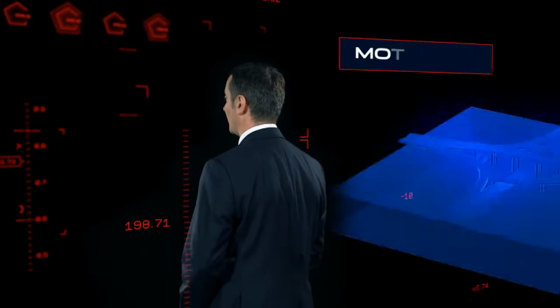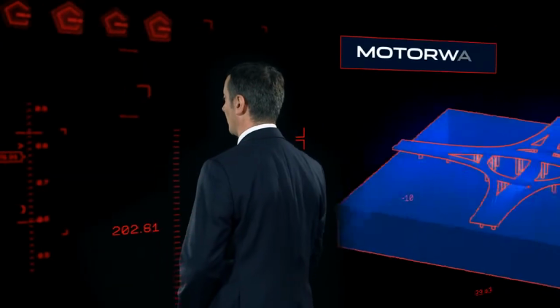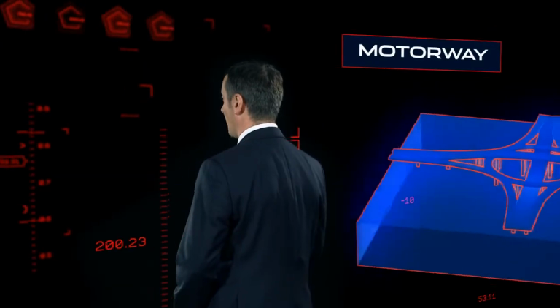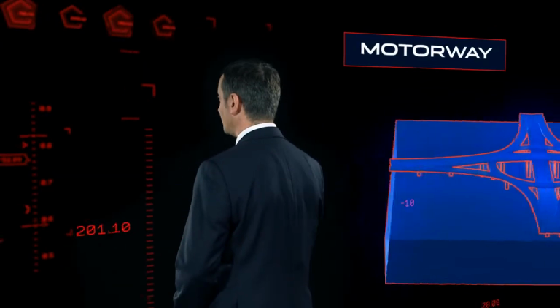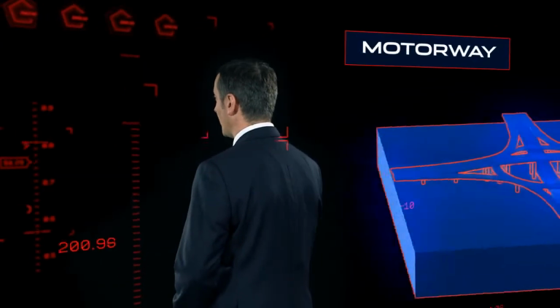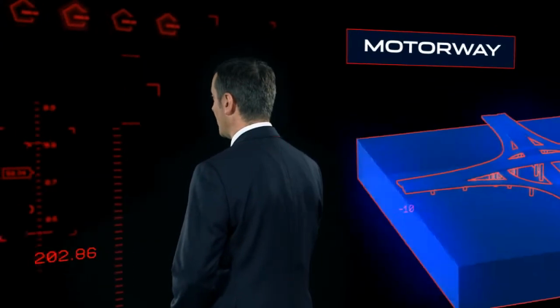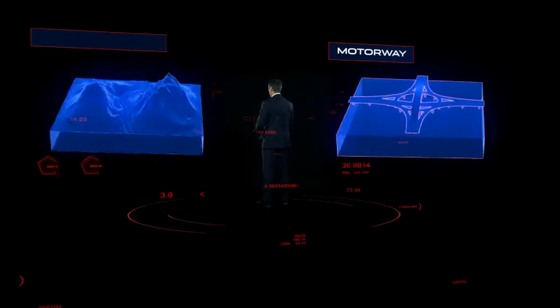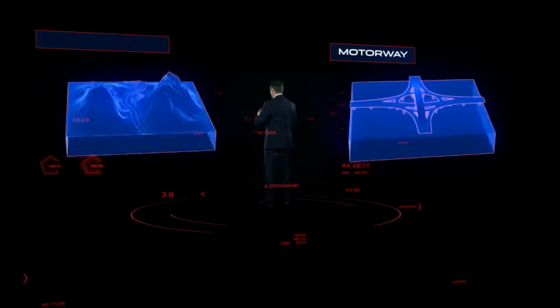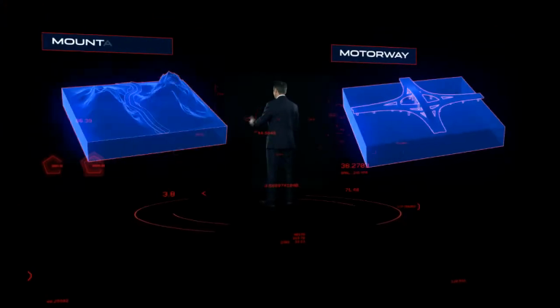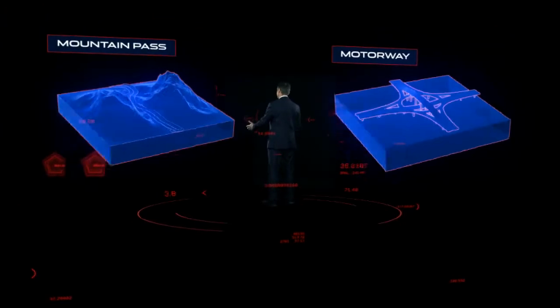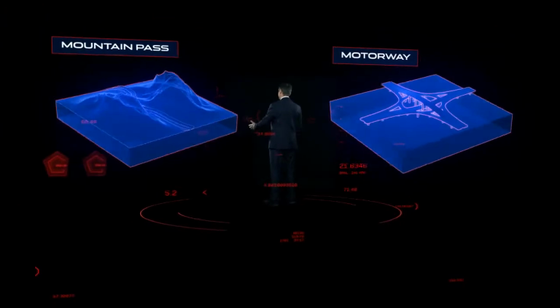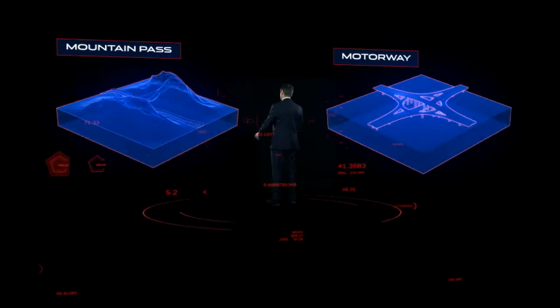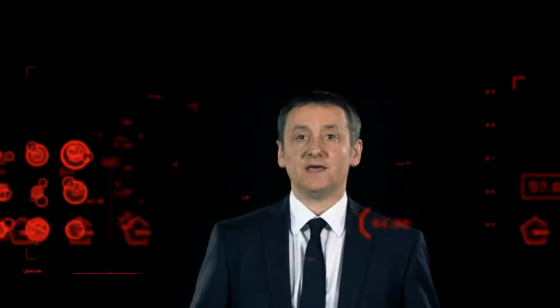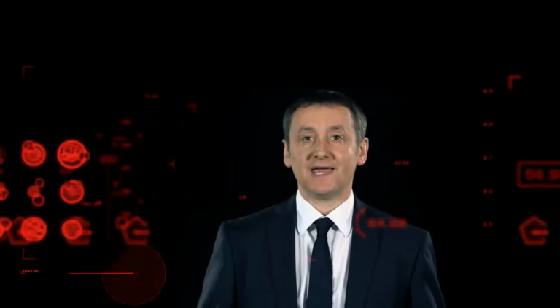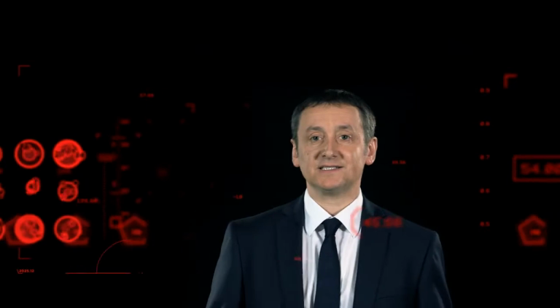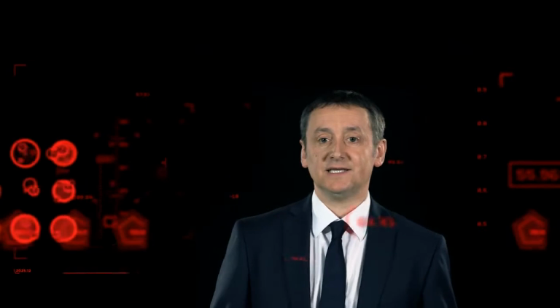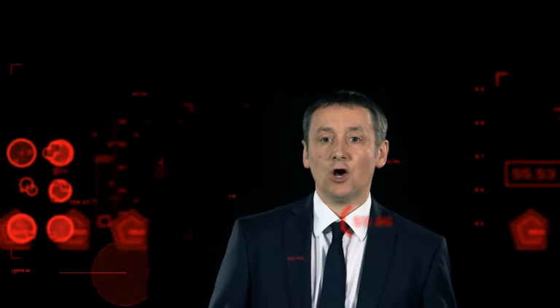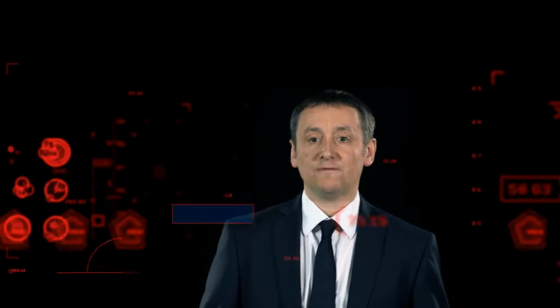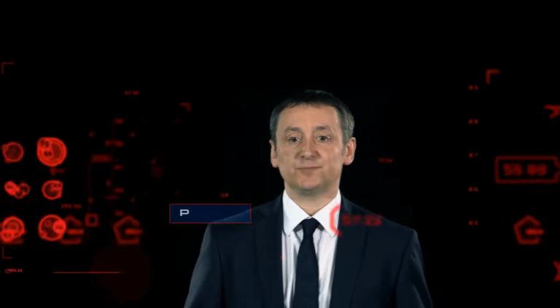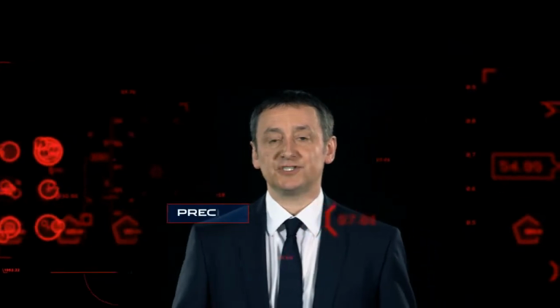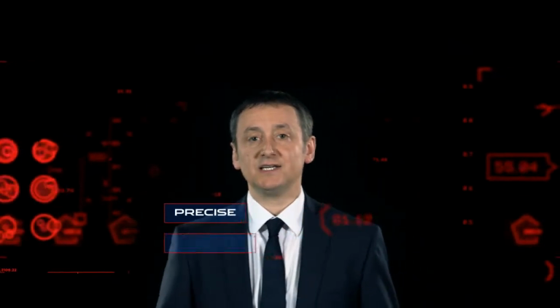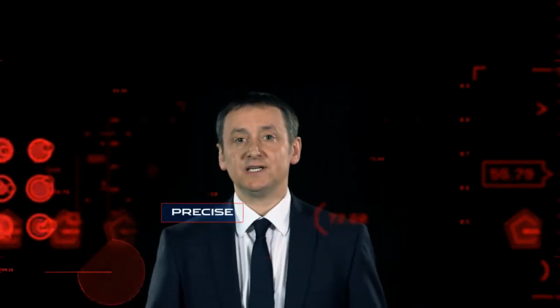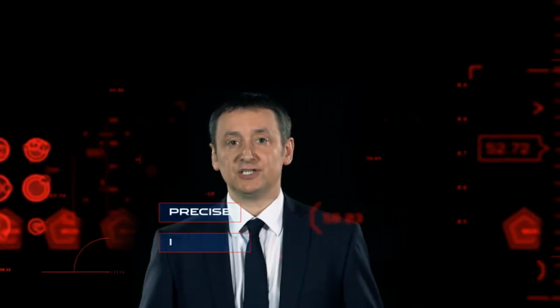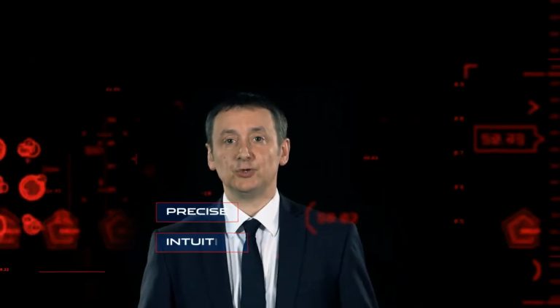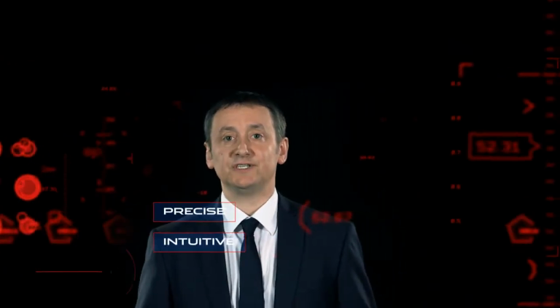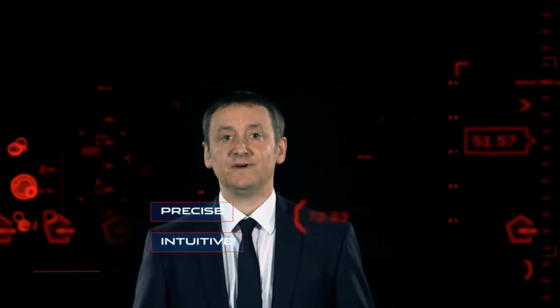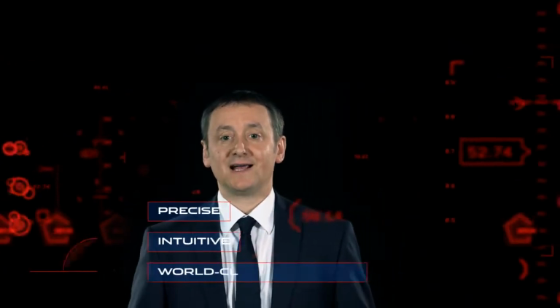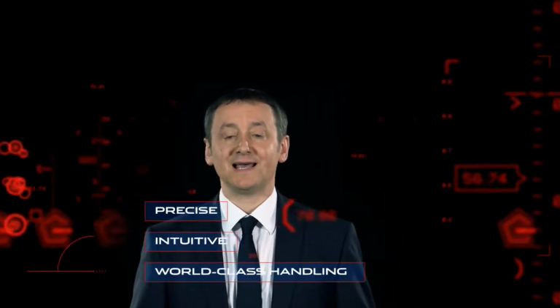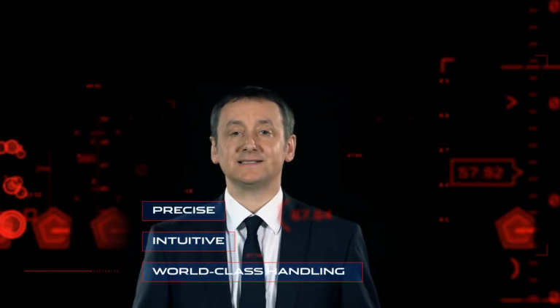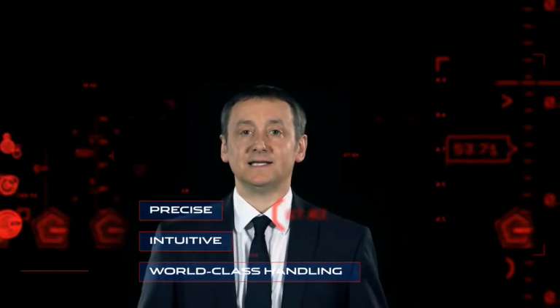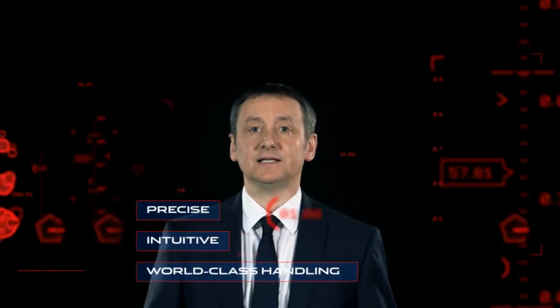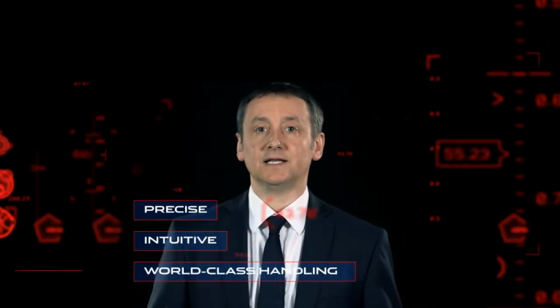So whether on a motorway or a mountain pass, the XE offers precise, intuitive, class-leading handling.